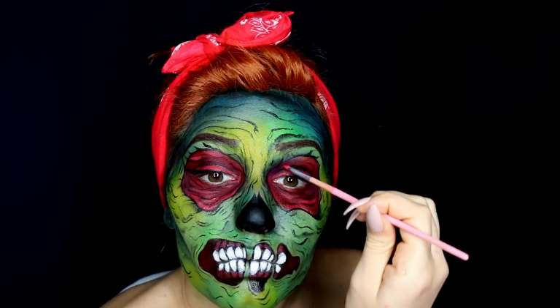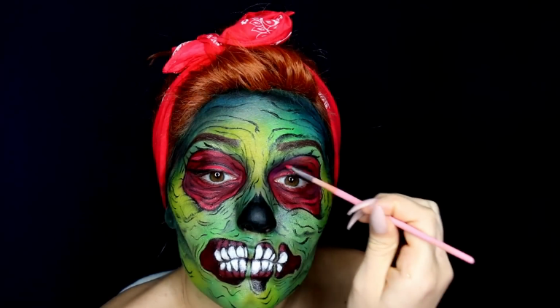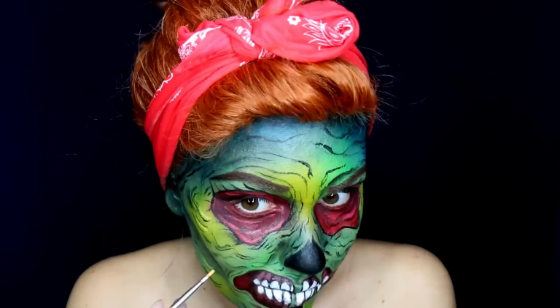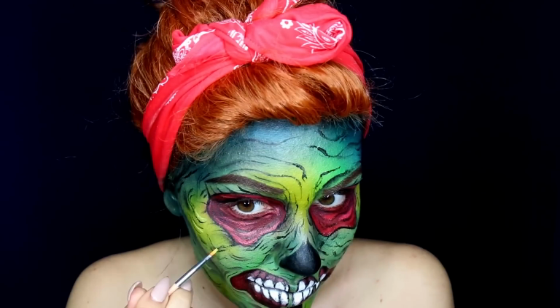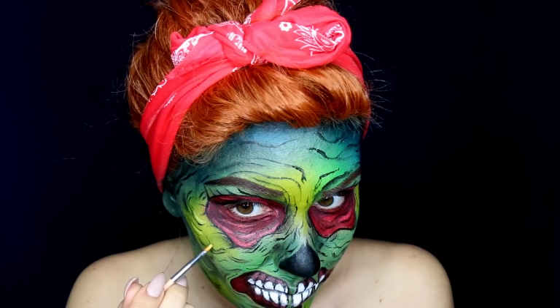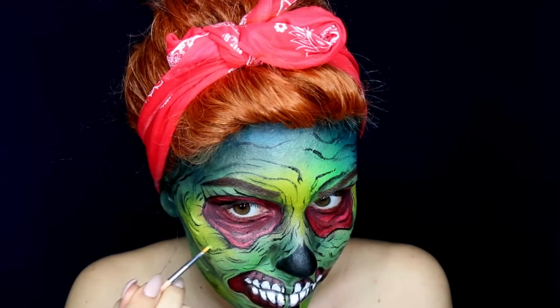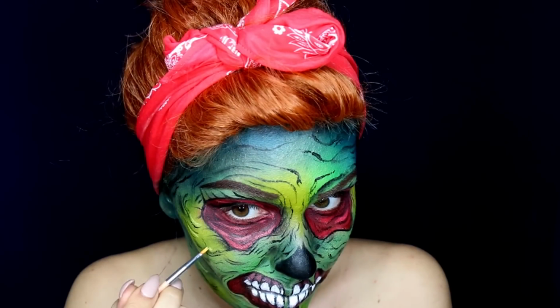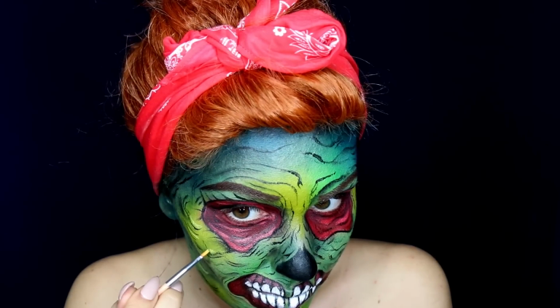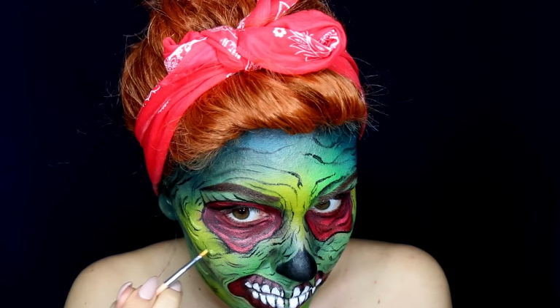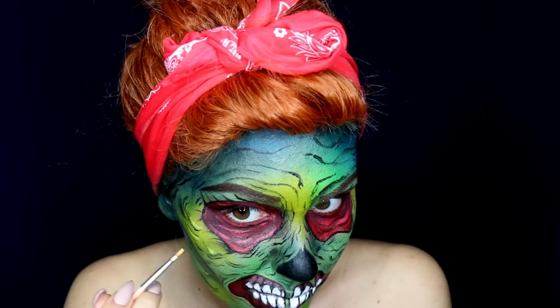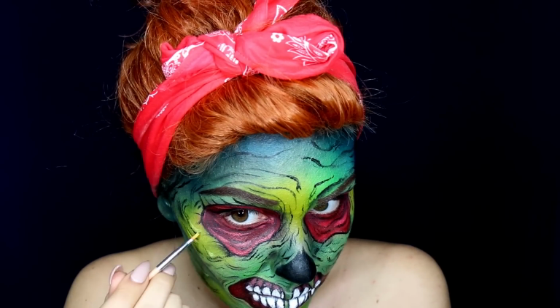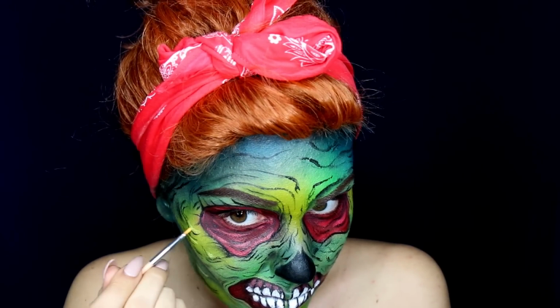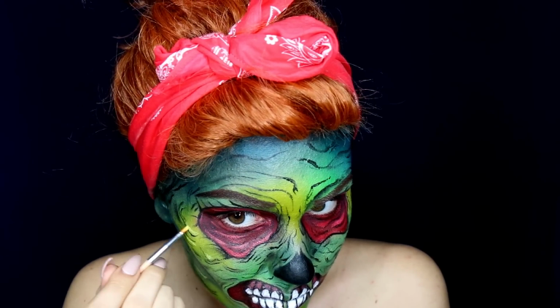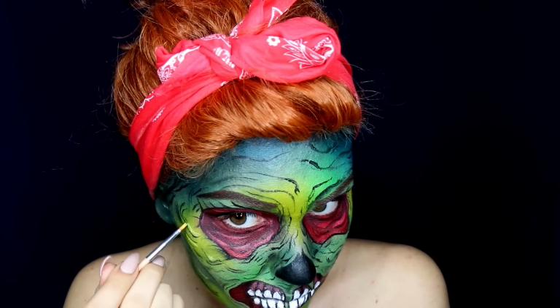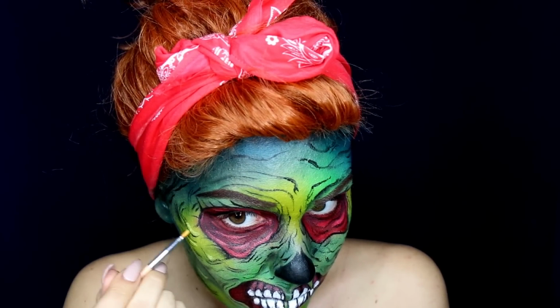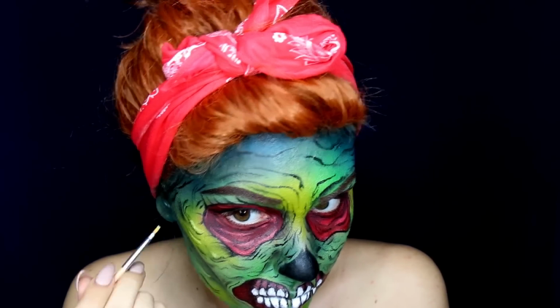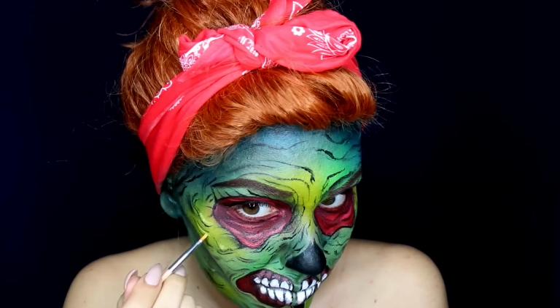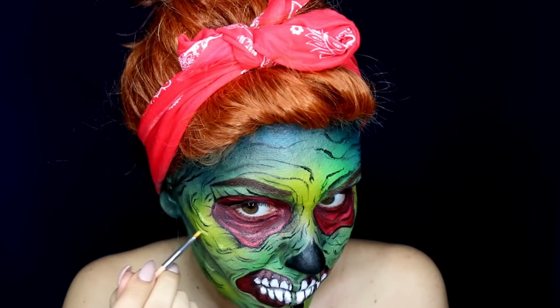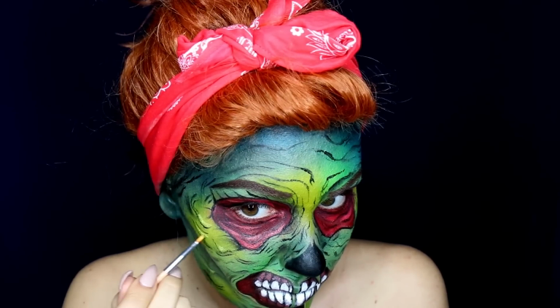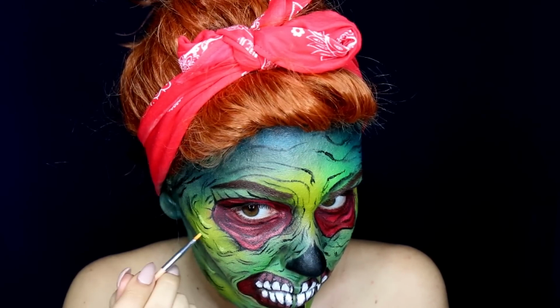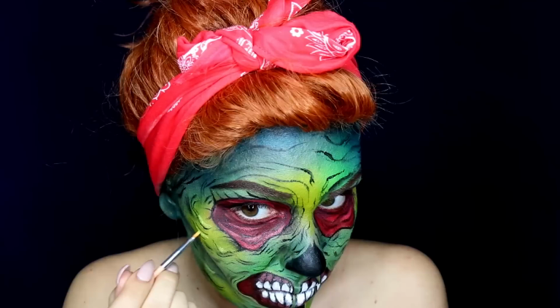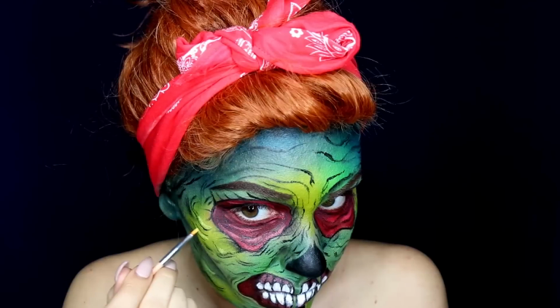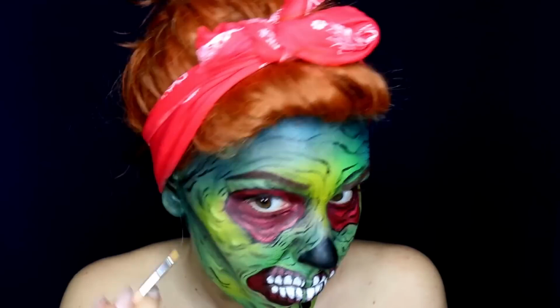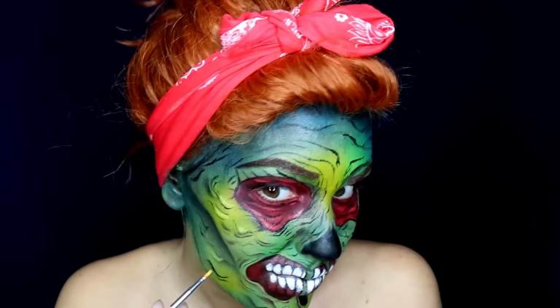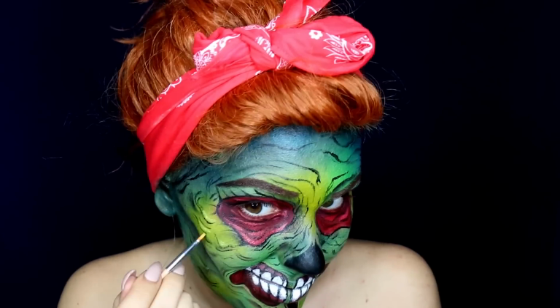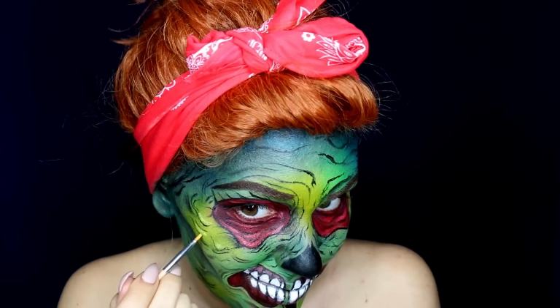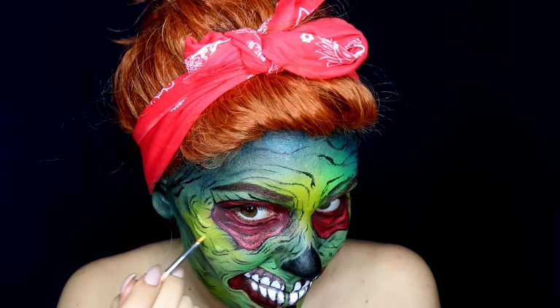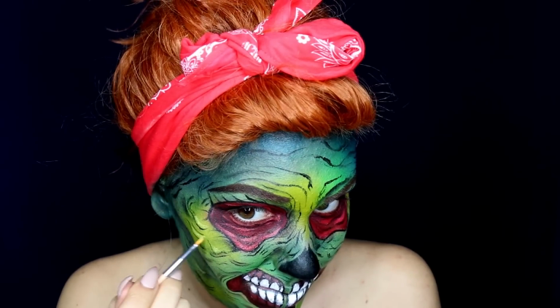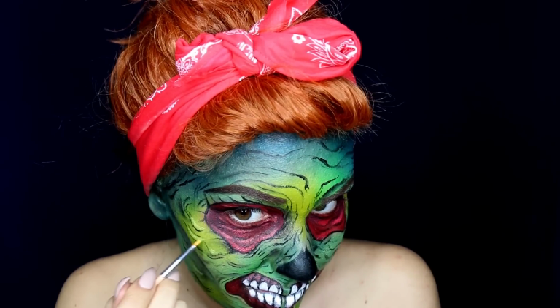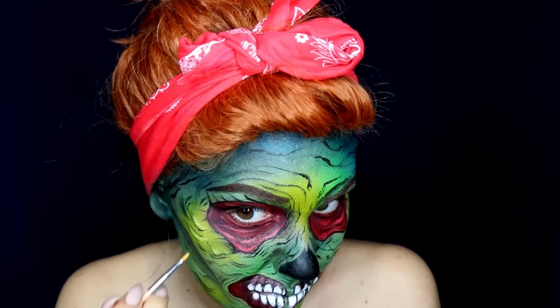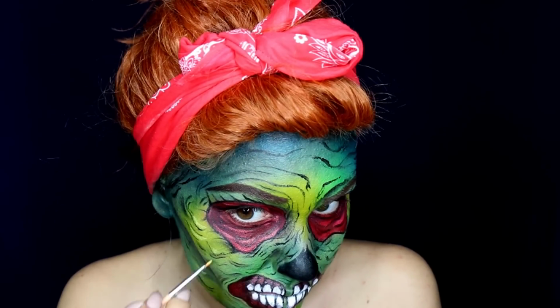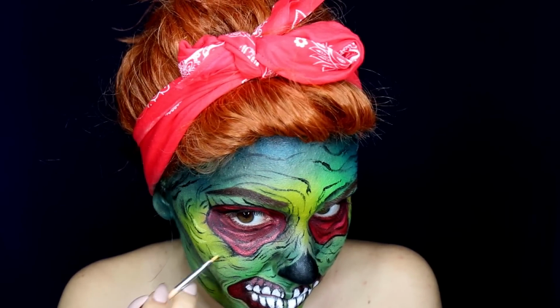Then I took some yellow face paint and repeated the highlighting process all over my face.